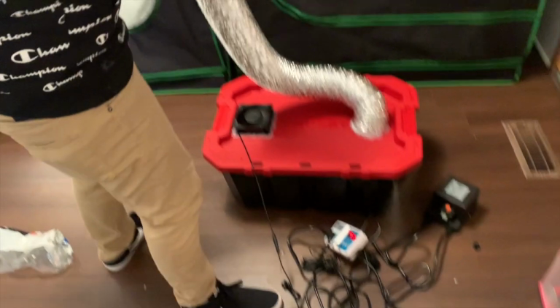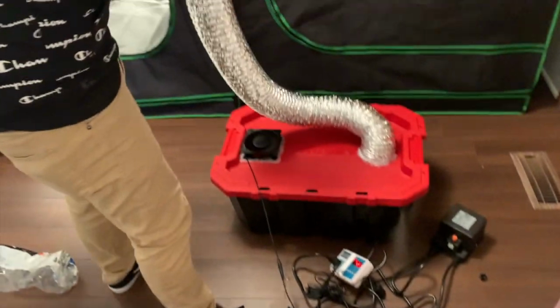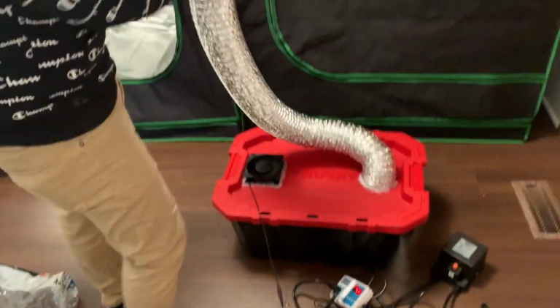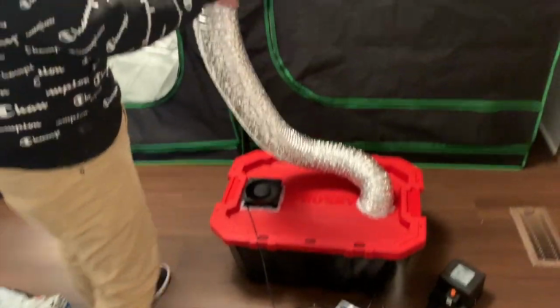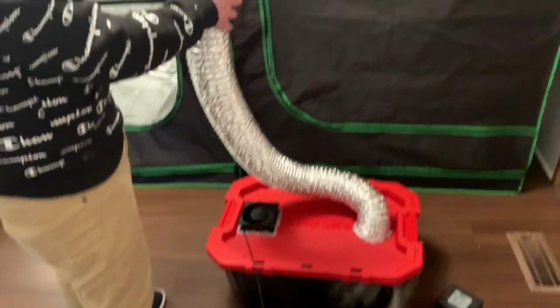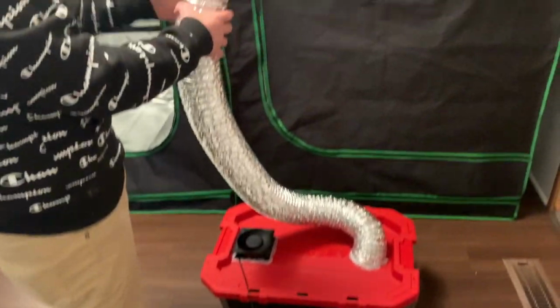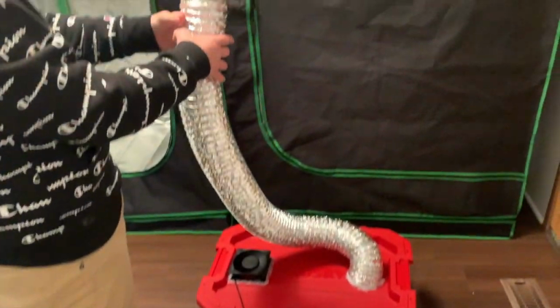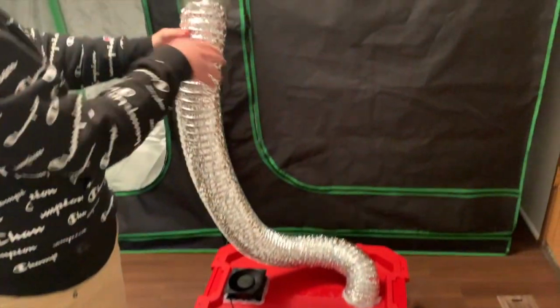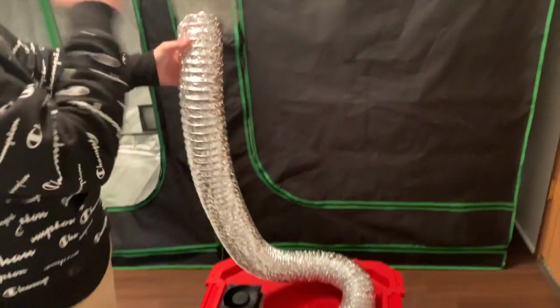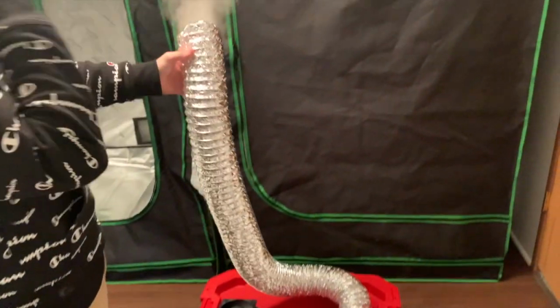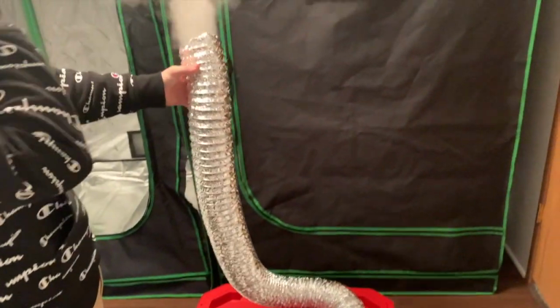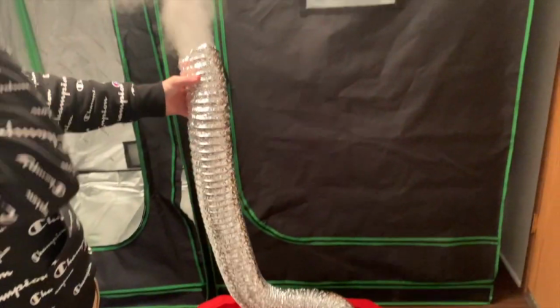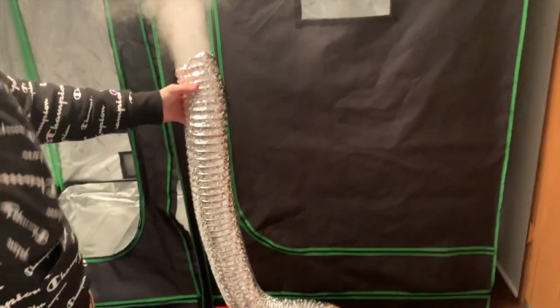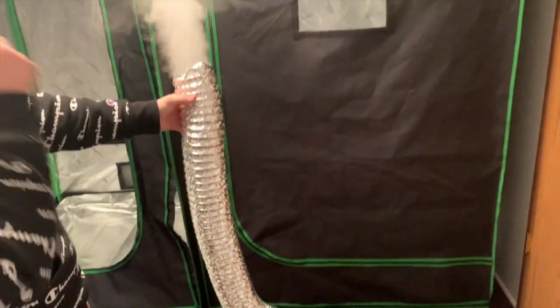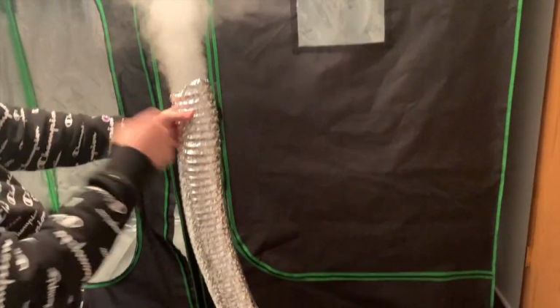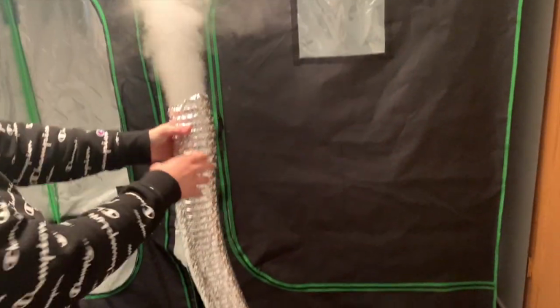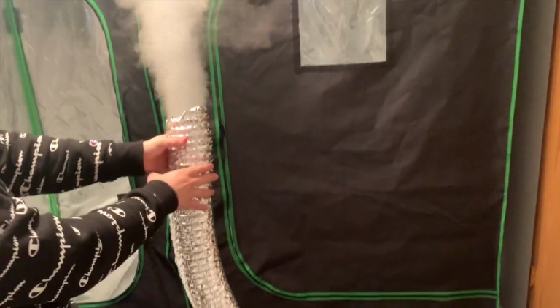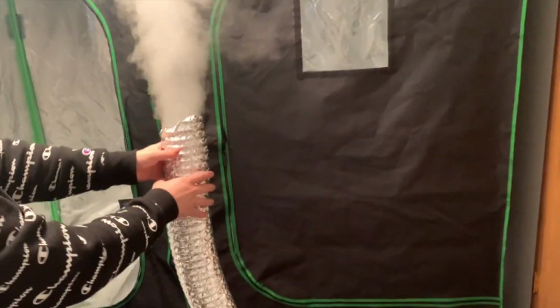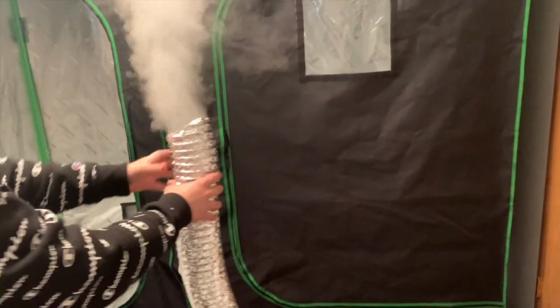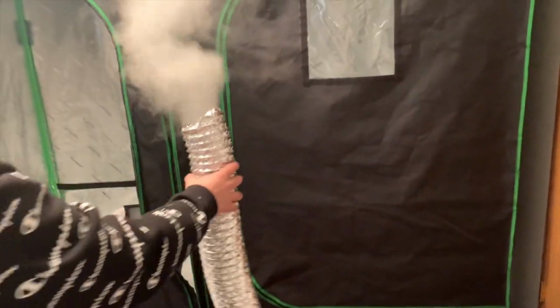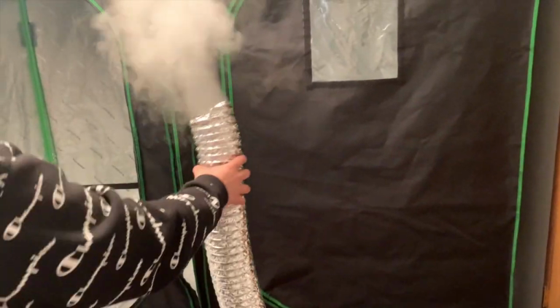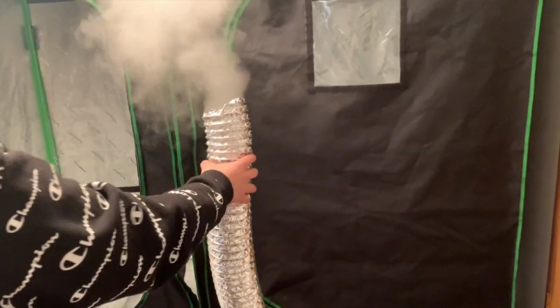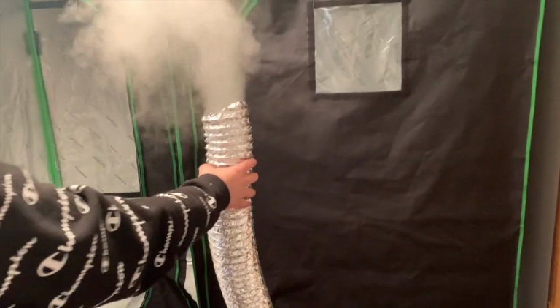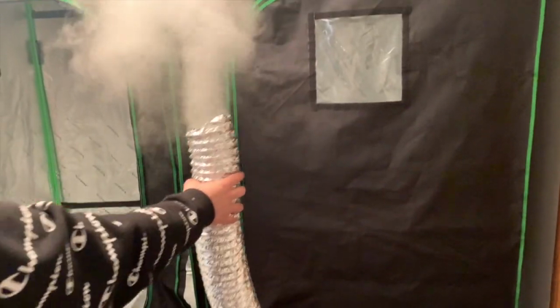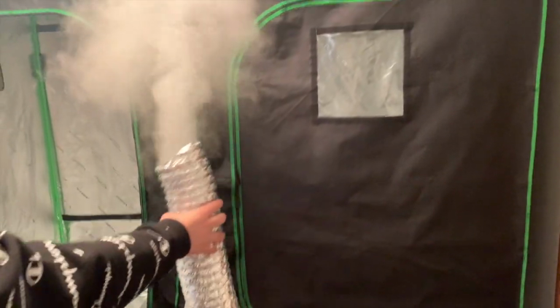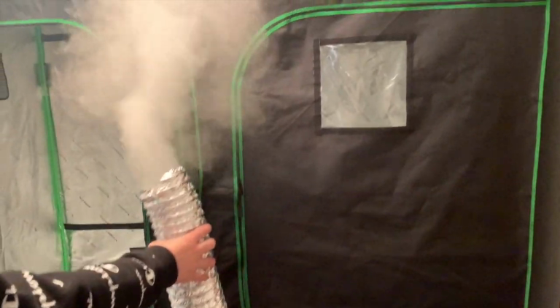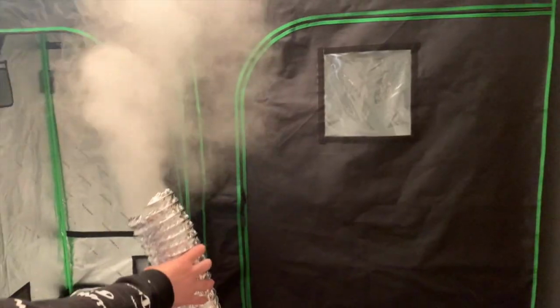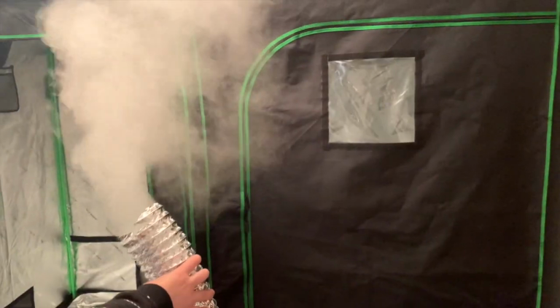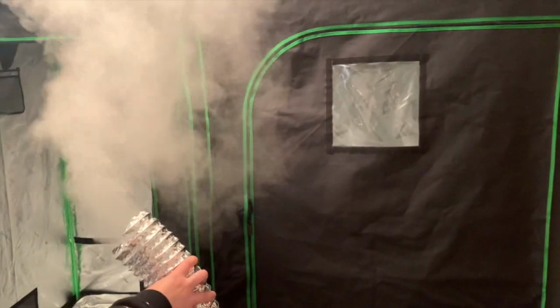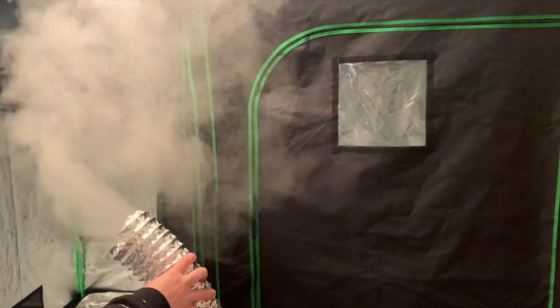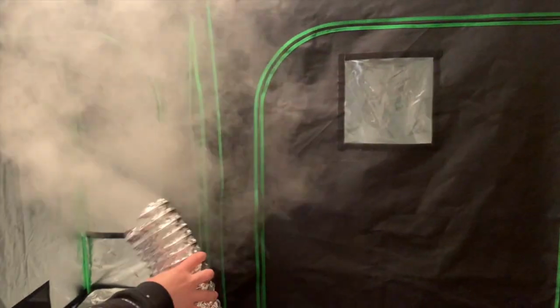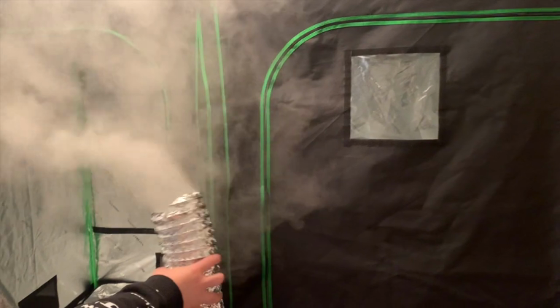Welcome back to Sporn Sprout. In this video I'm going to teach you how to make a humidity system for your grow tent.